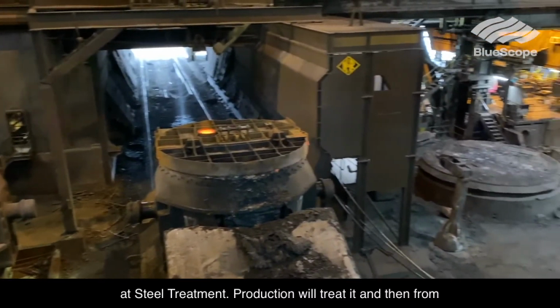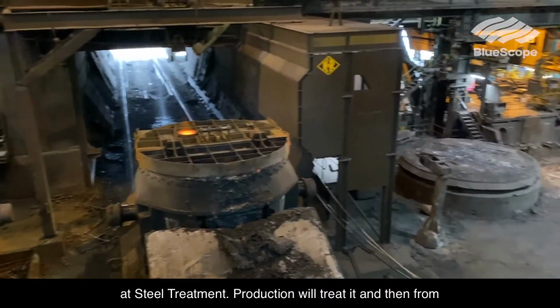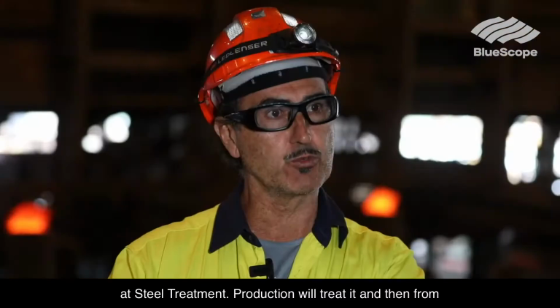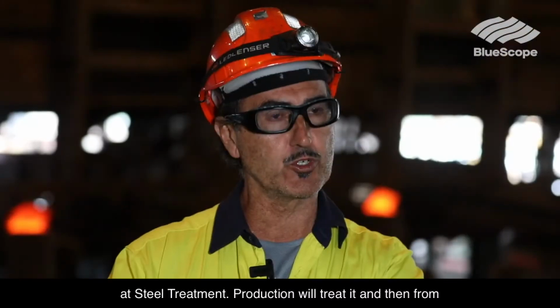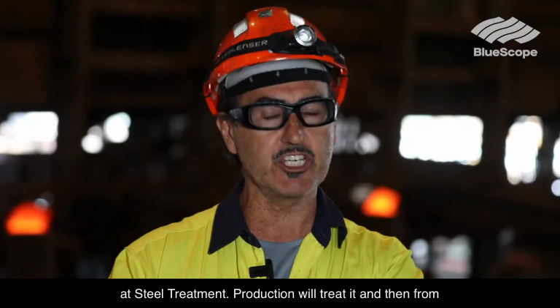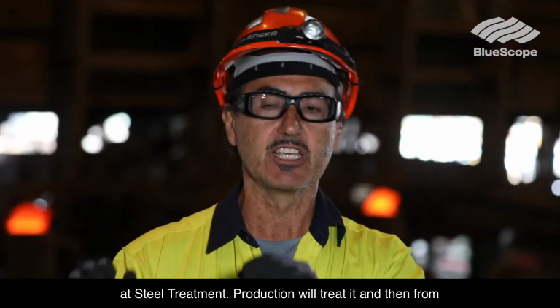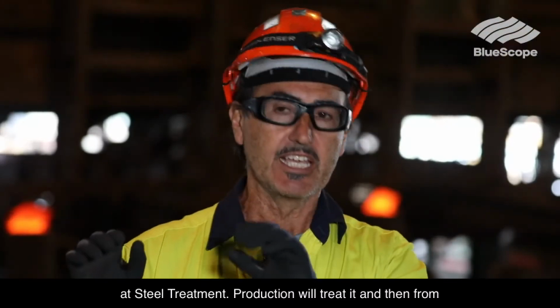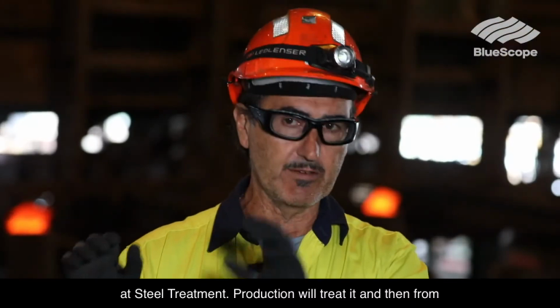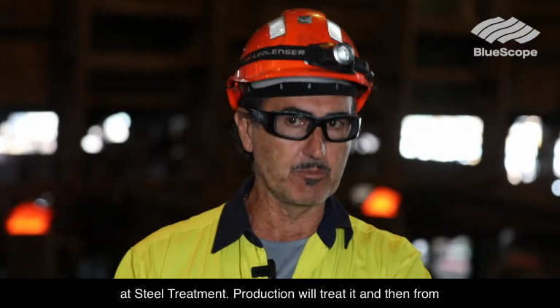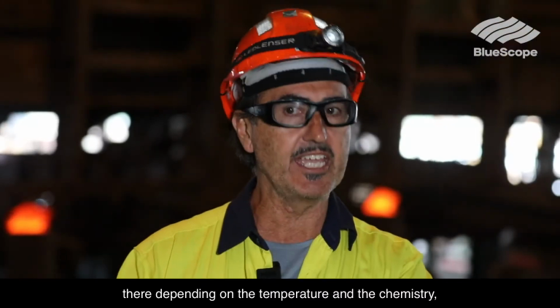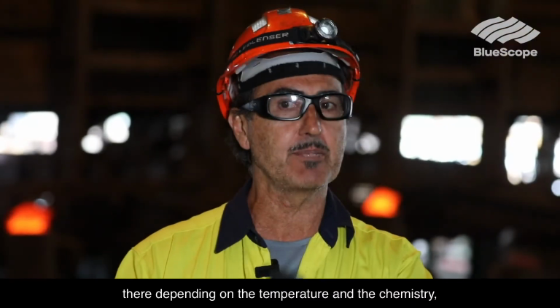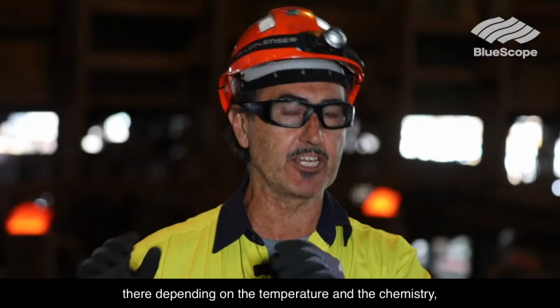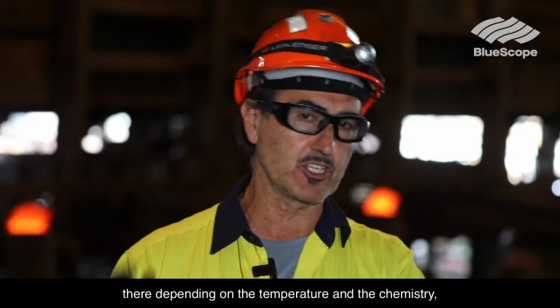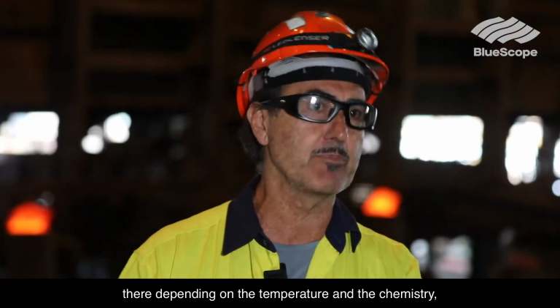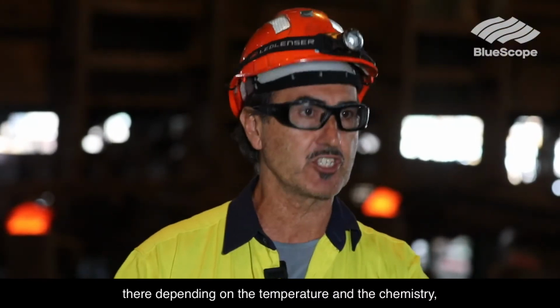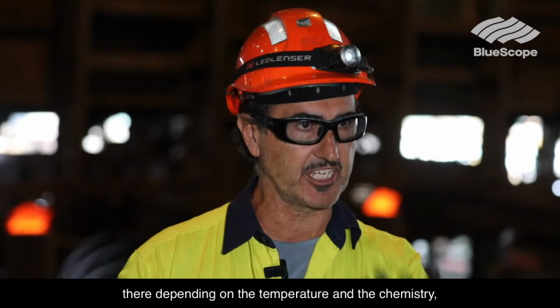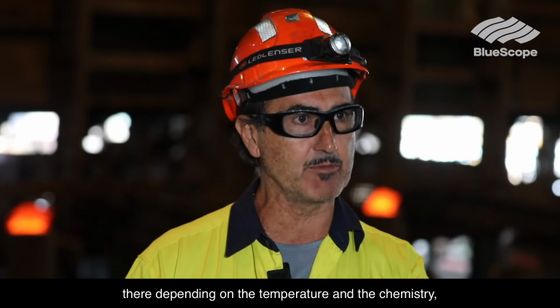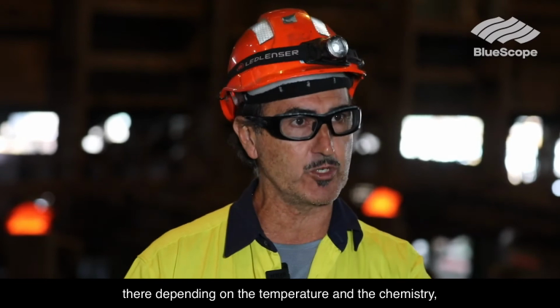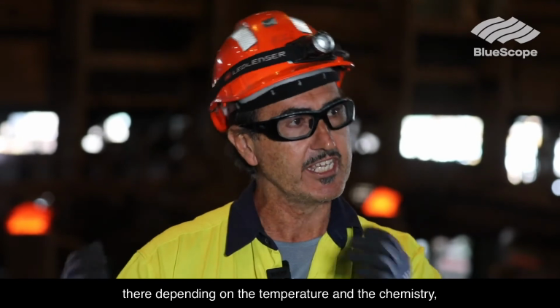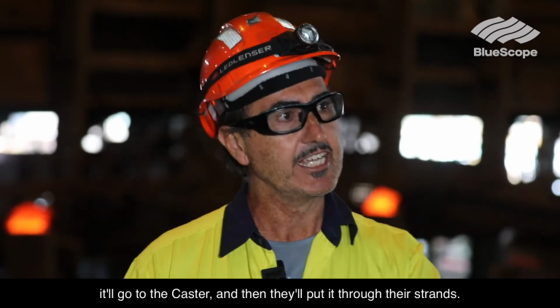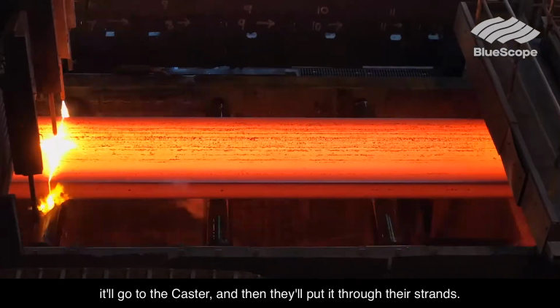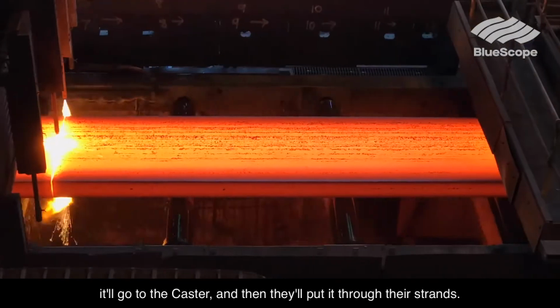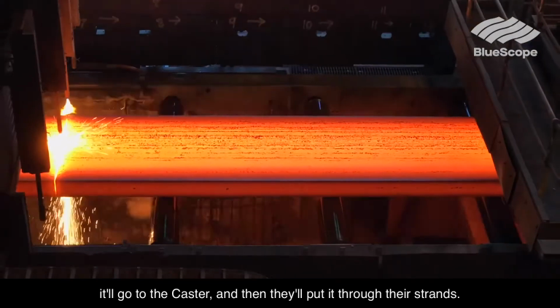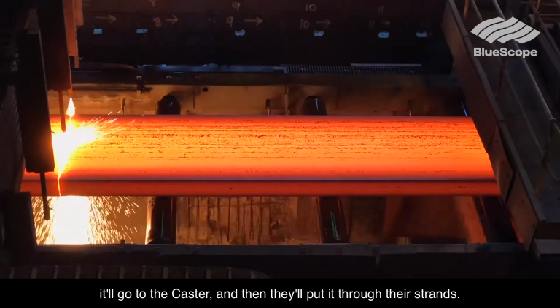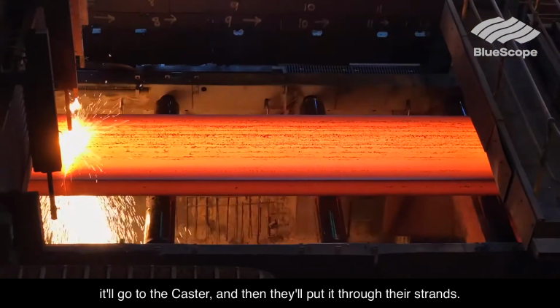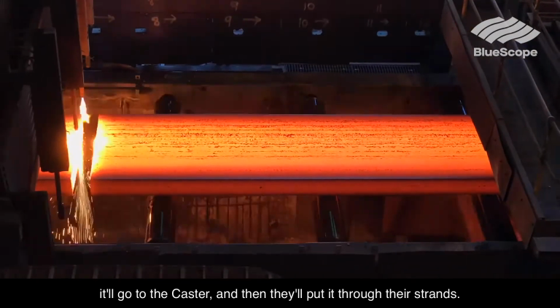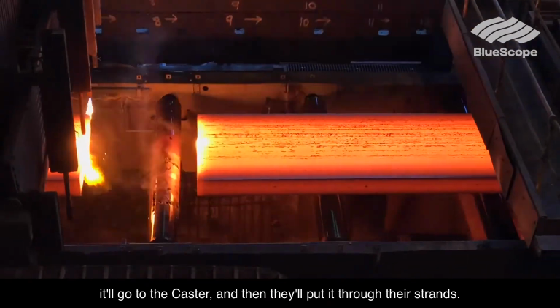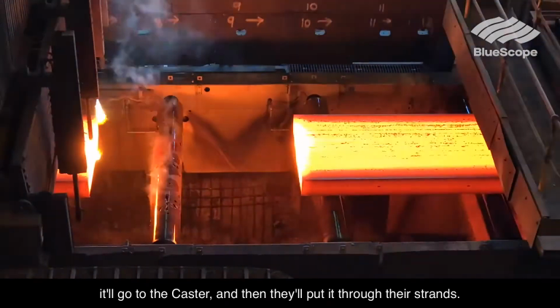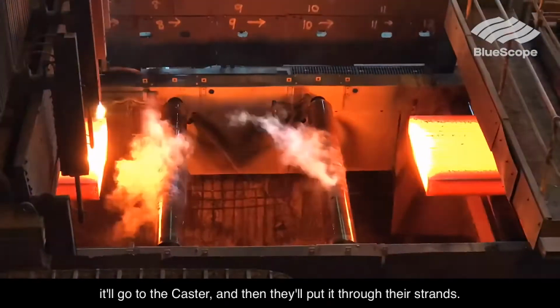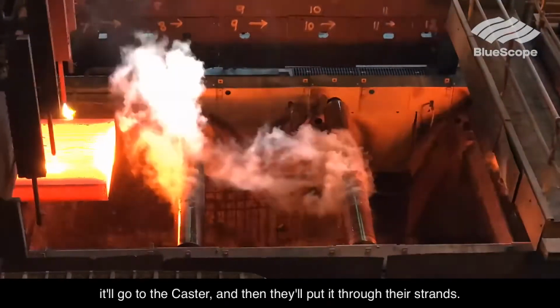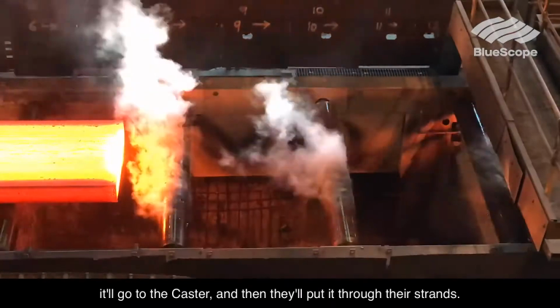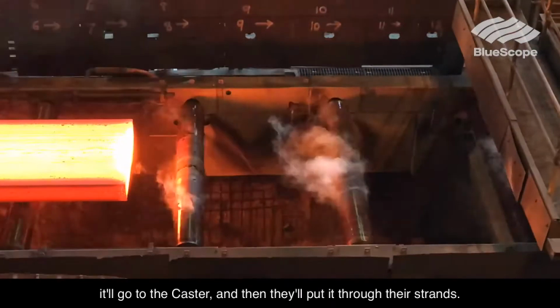Production will treat it. And then from there, depending on the temperature and the chemistry, it'll go to the caster and then they'll put it through their strands.